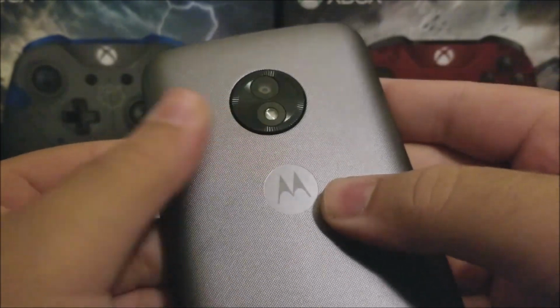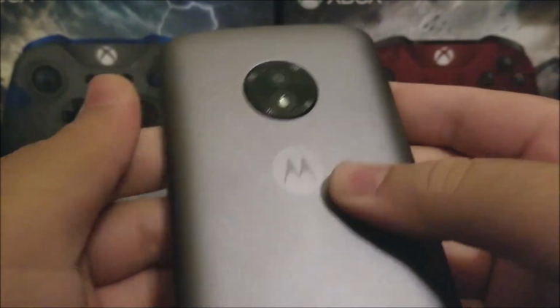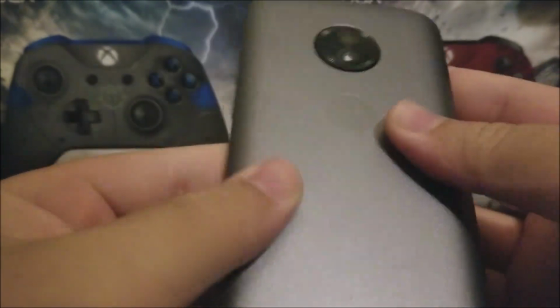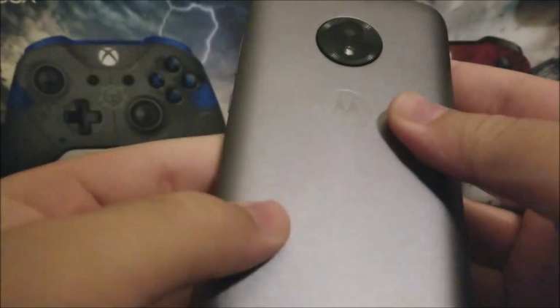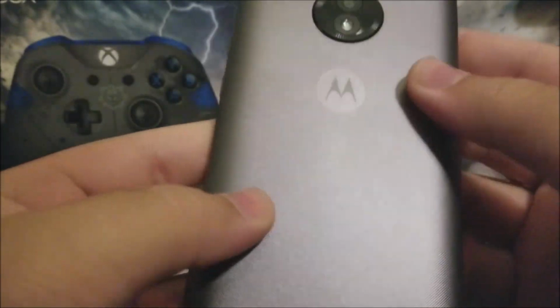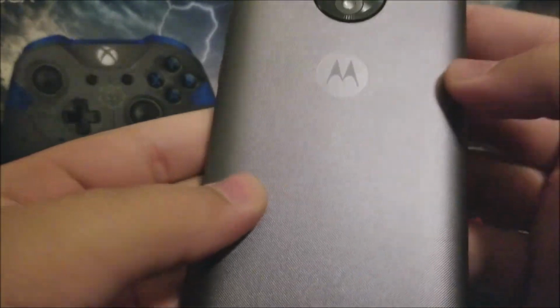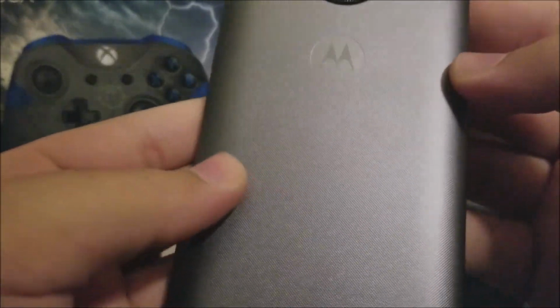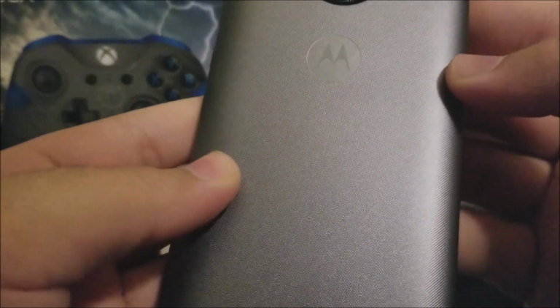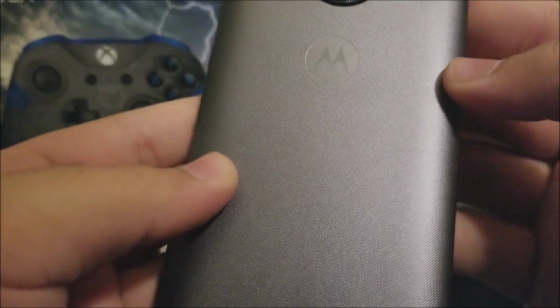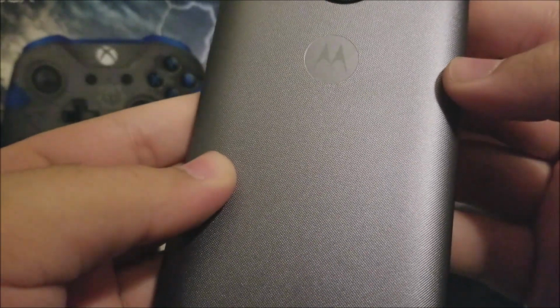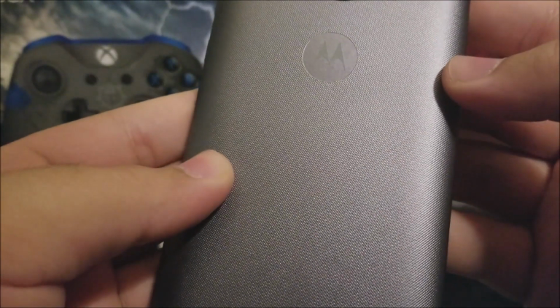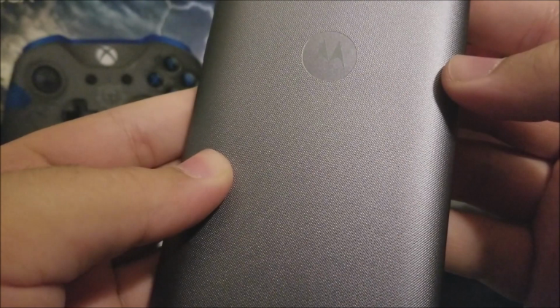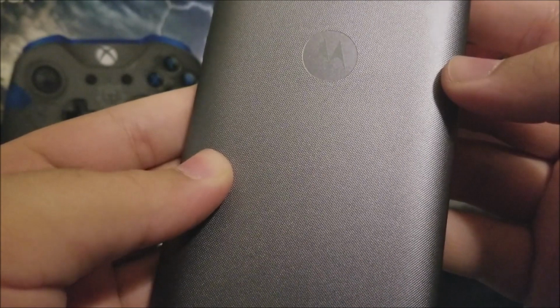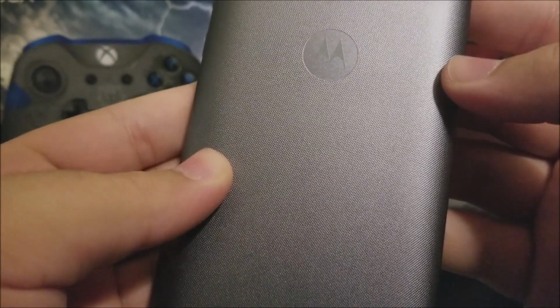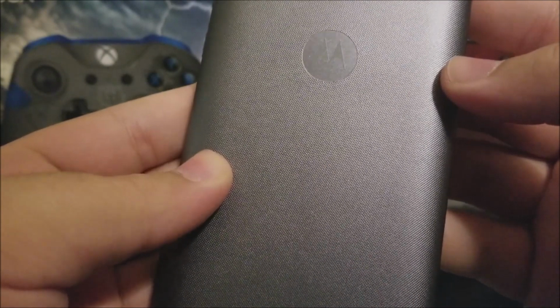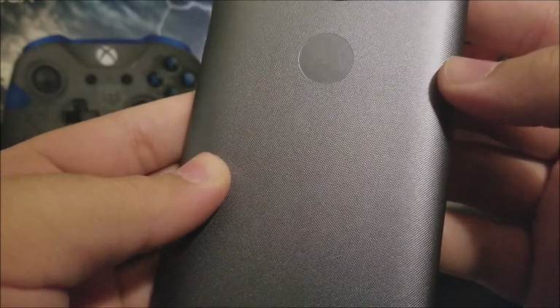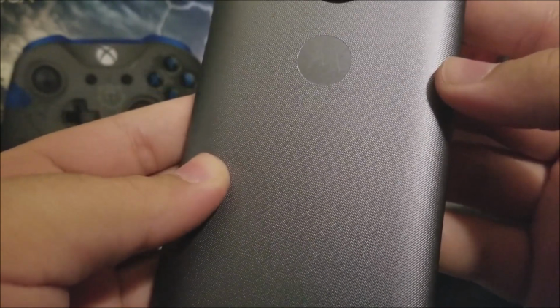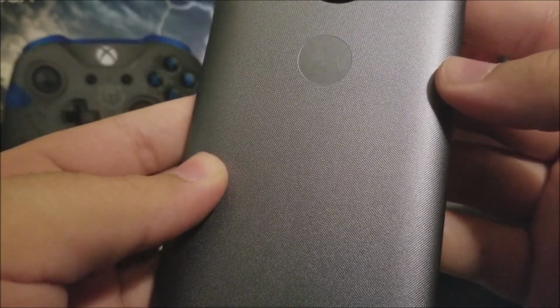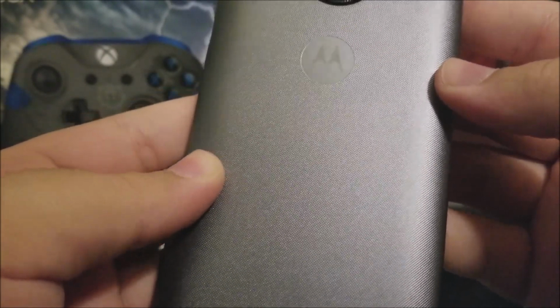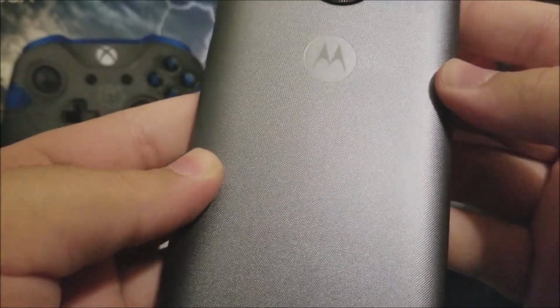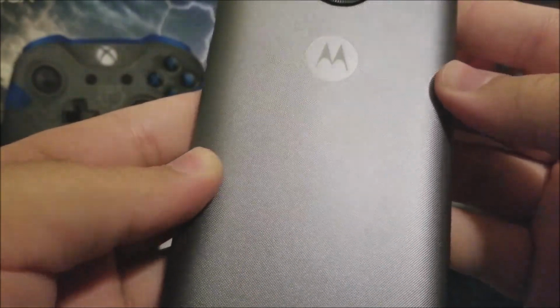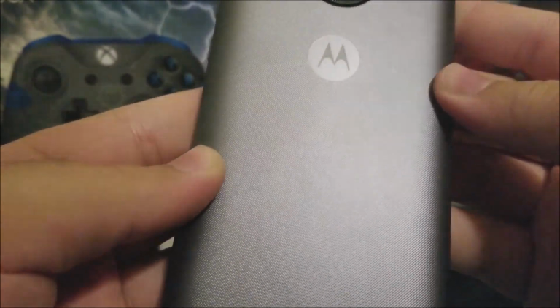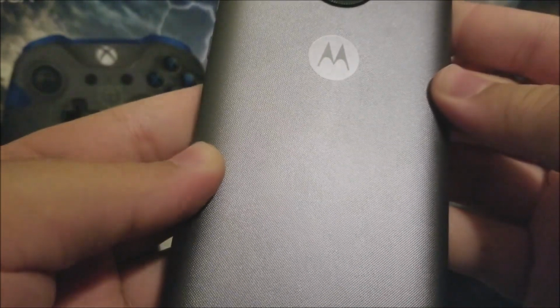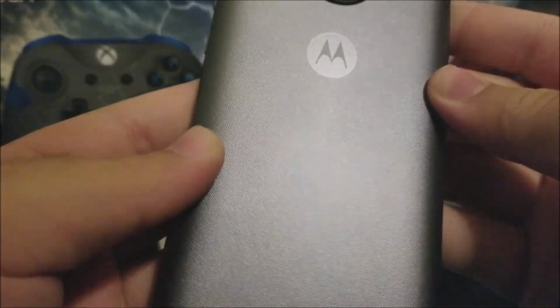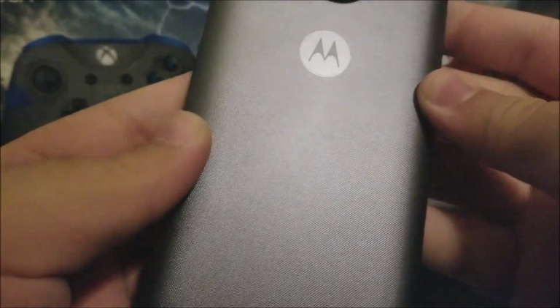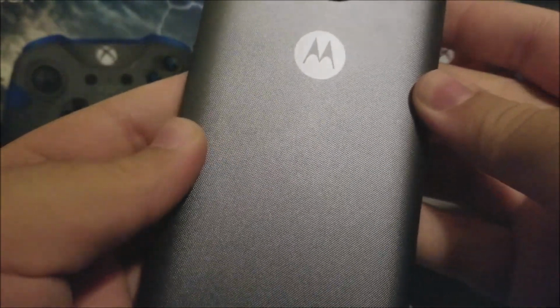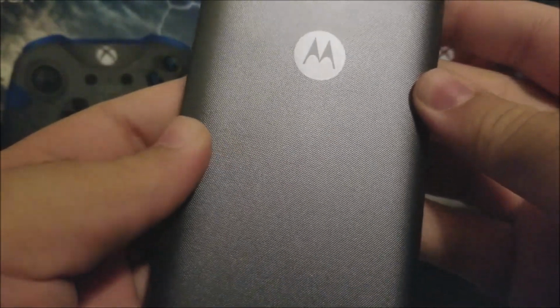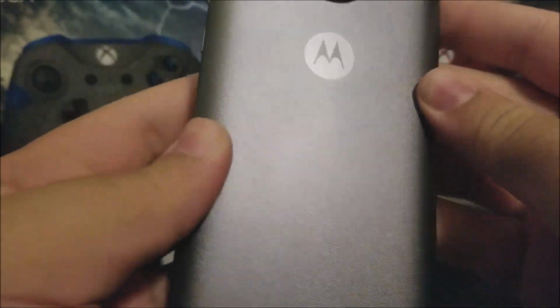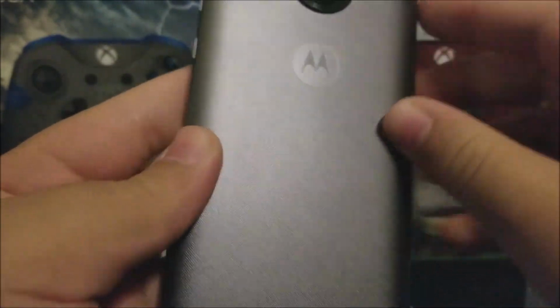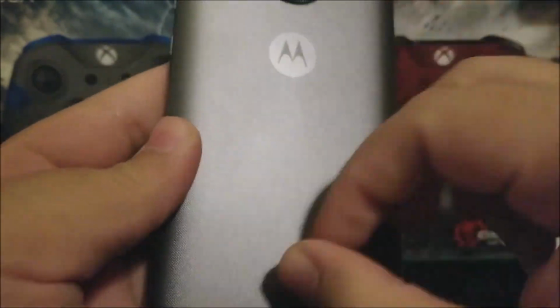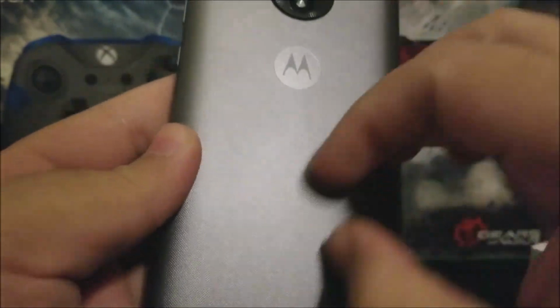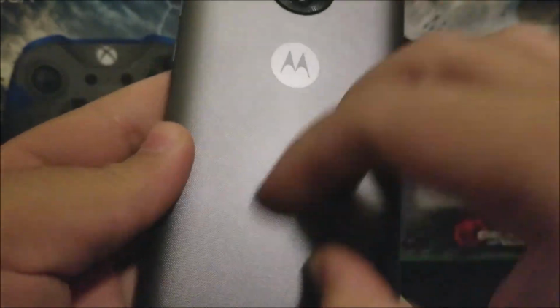As you can see, there's a little bit of texture on the back of the device.